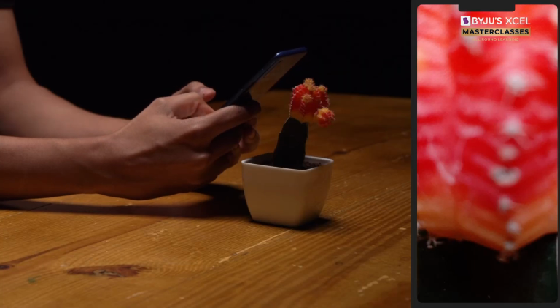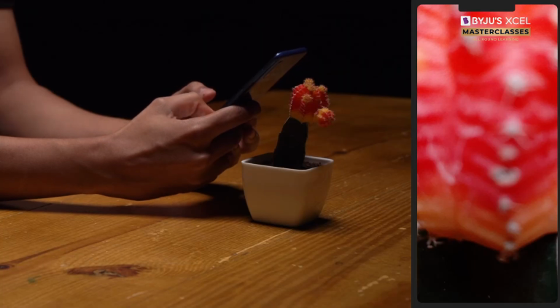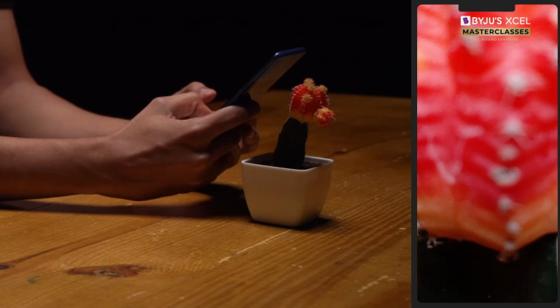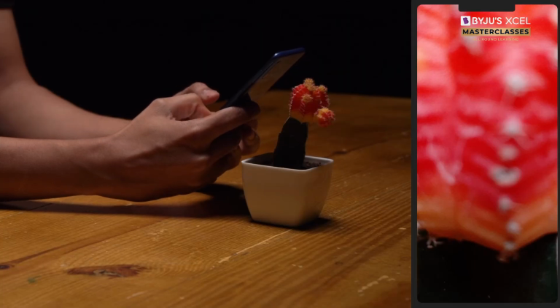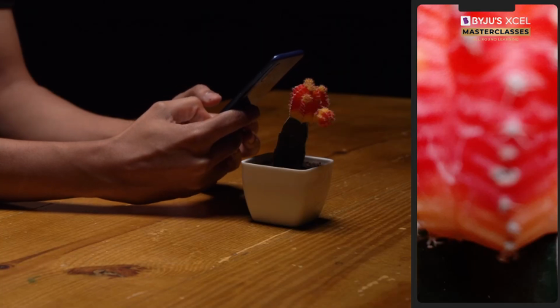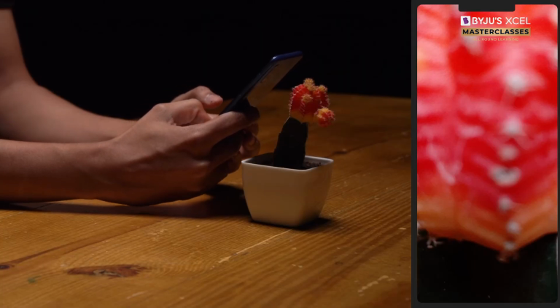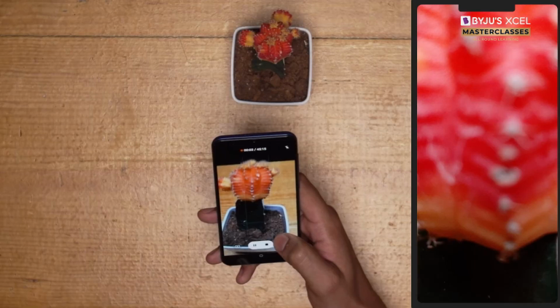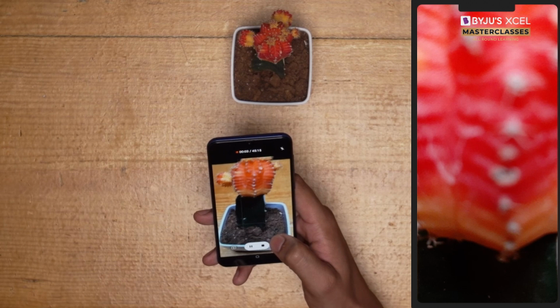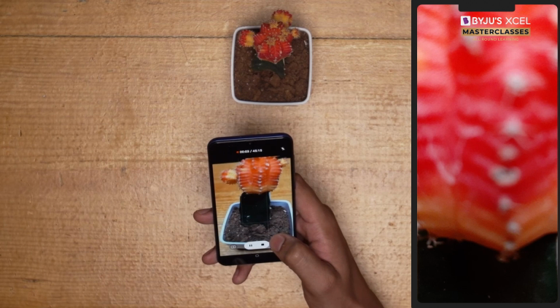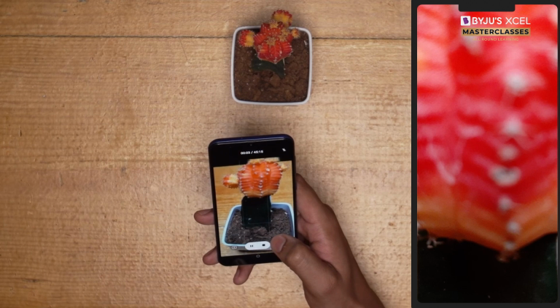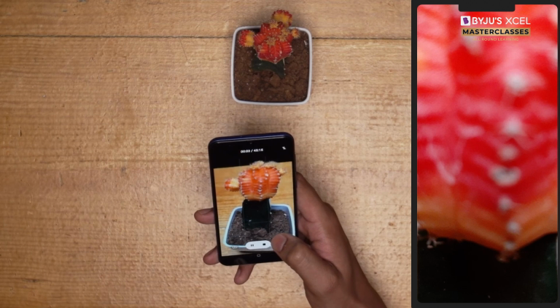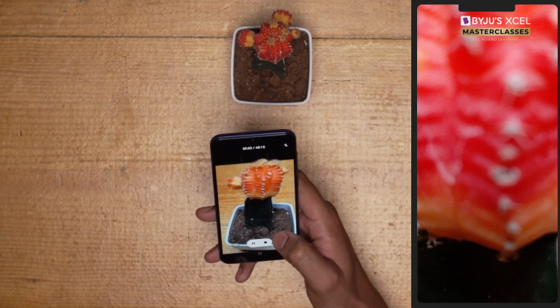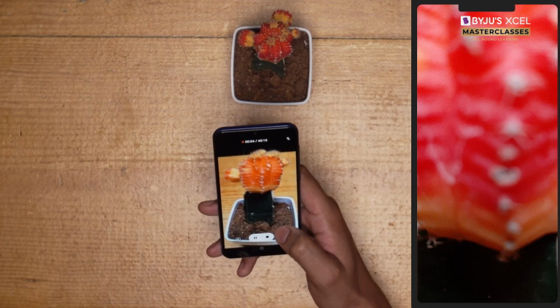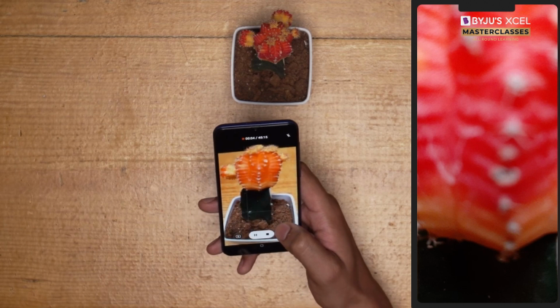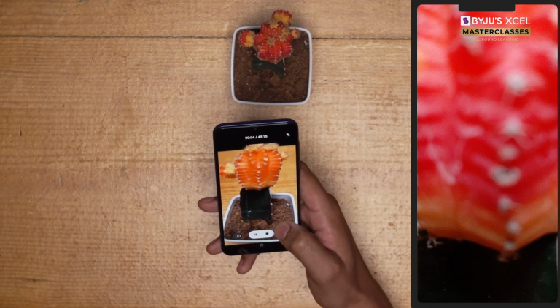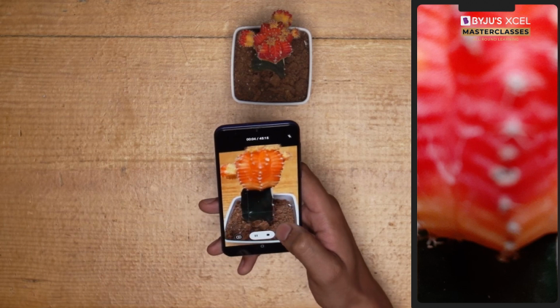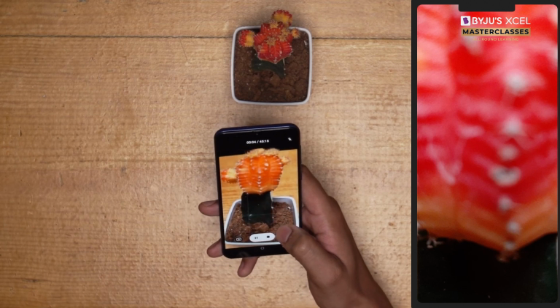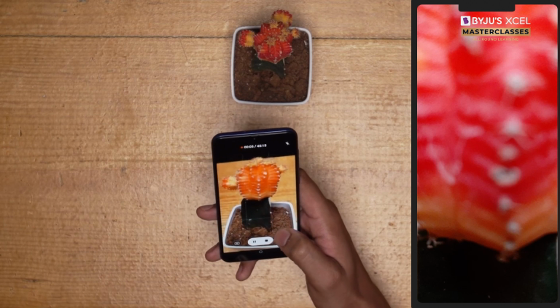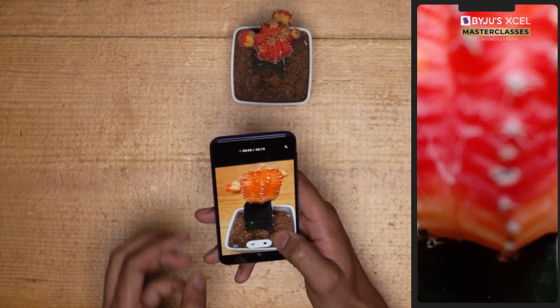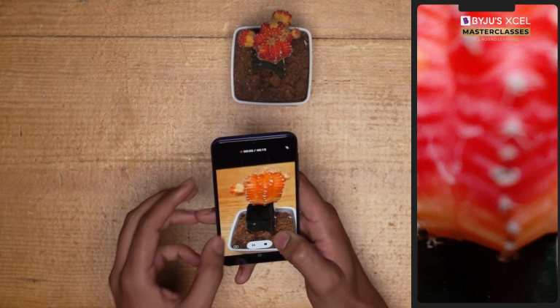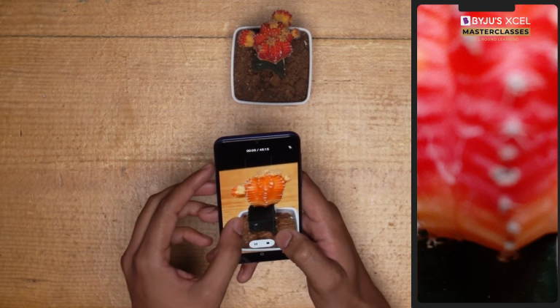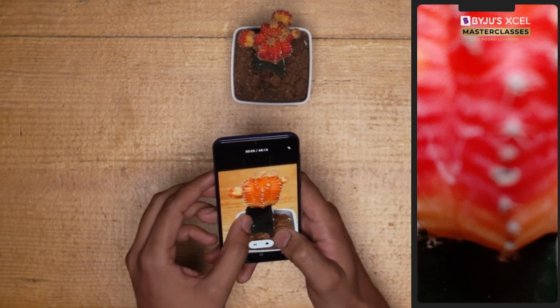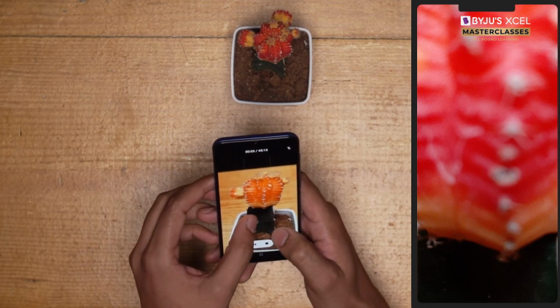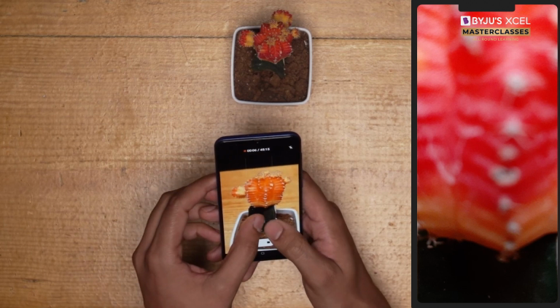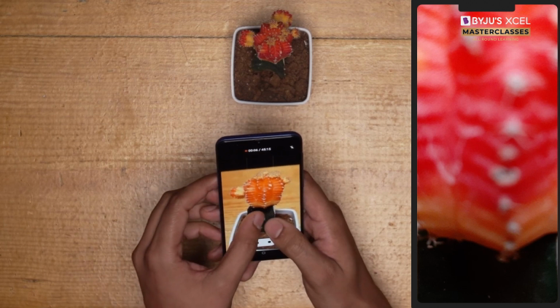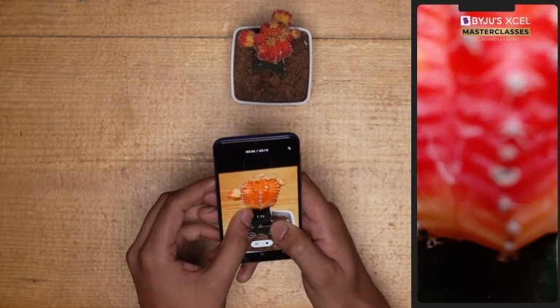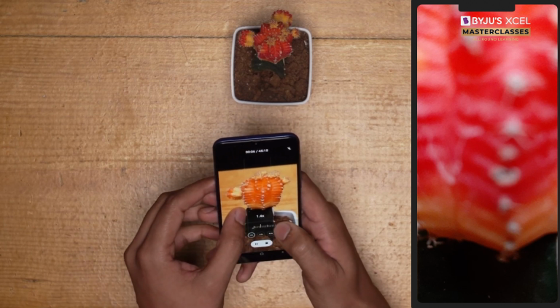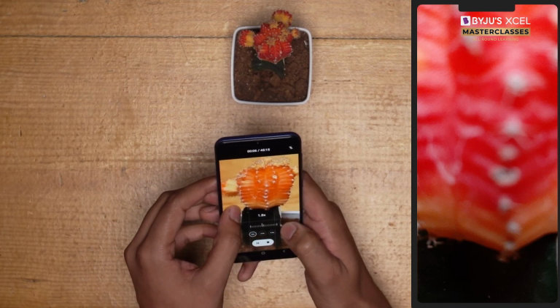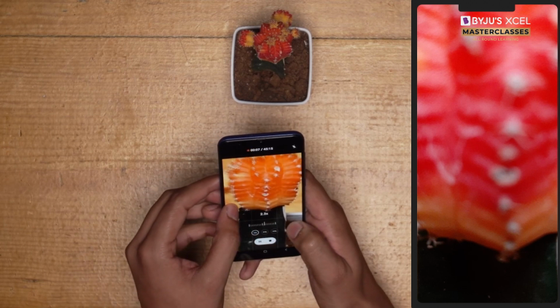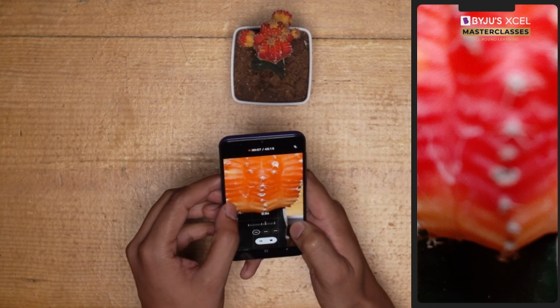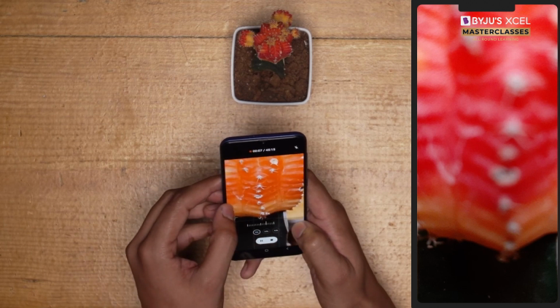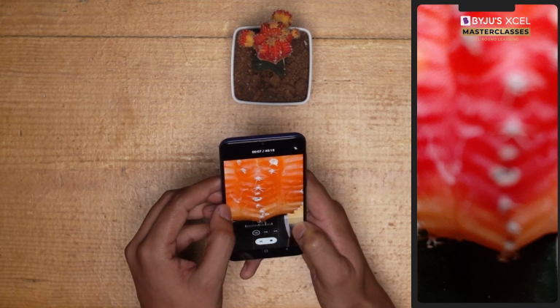Hmm. We can solve this problem by making a macro lens. Let's get to it.